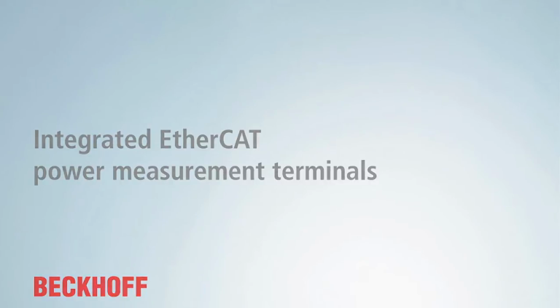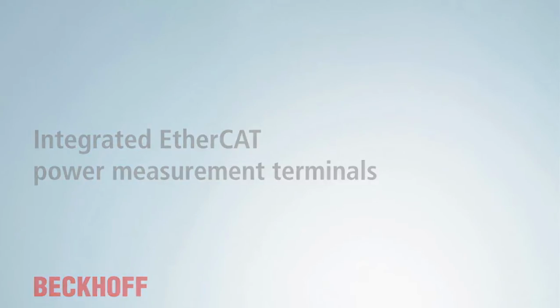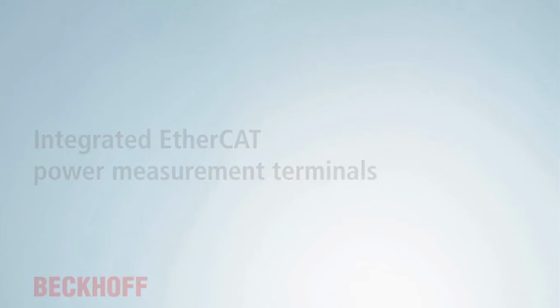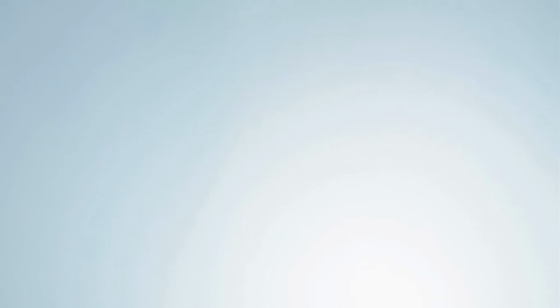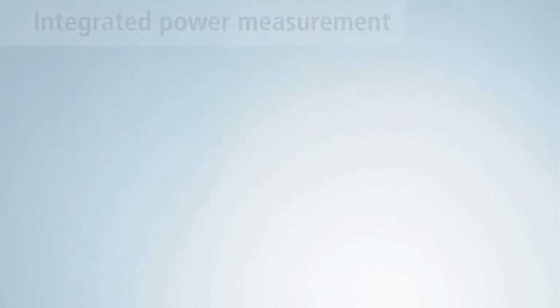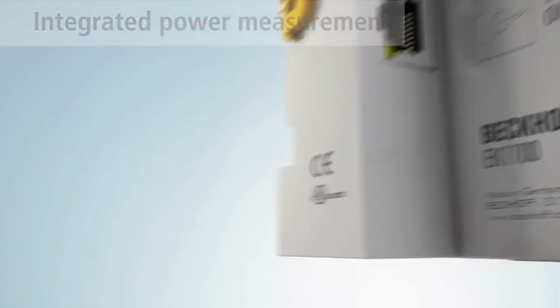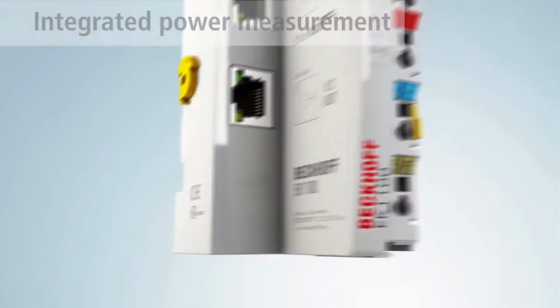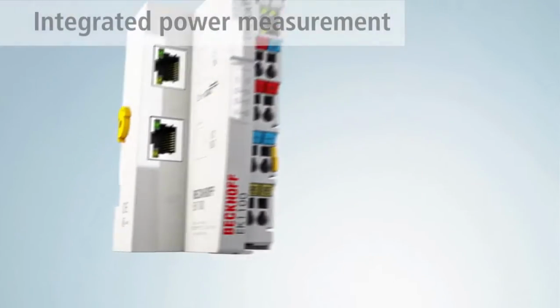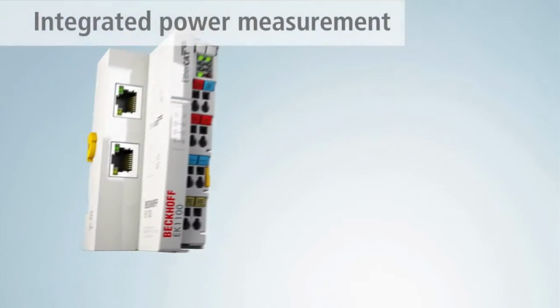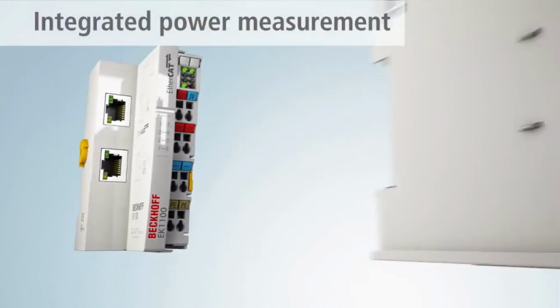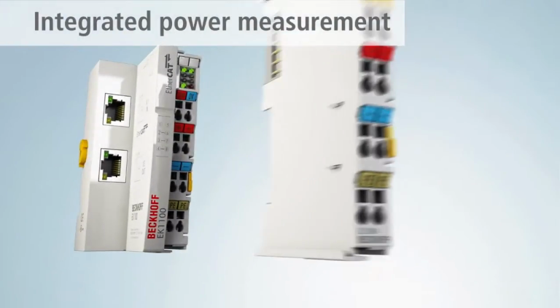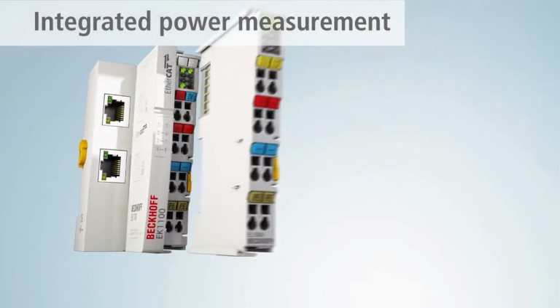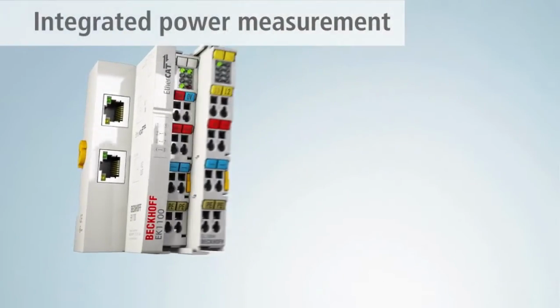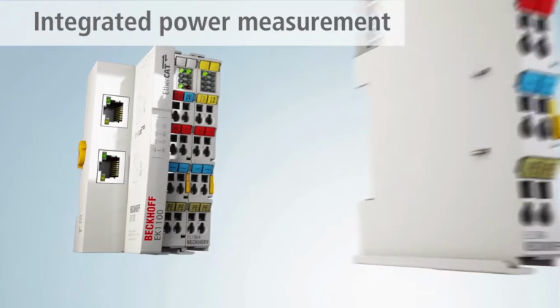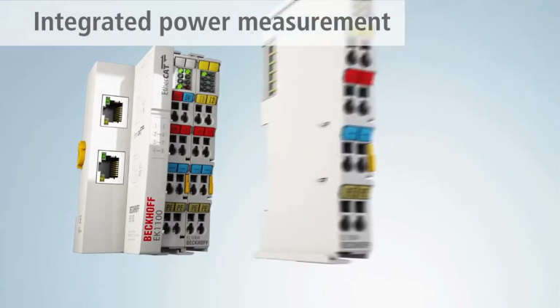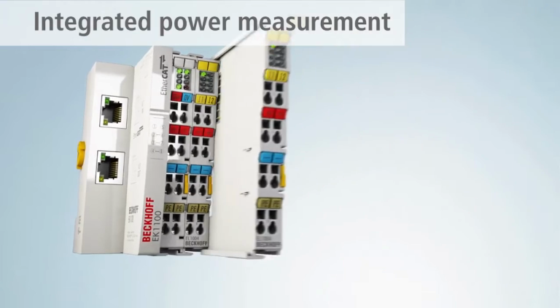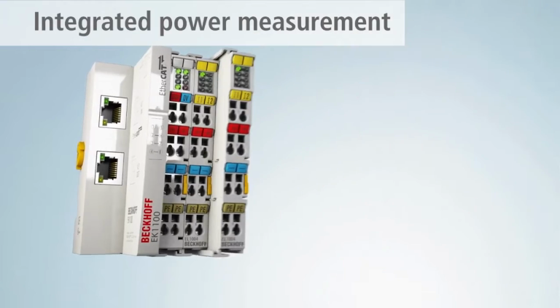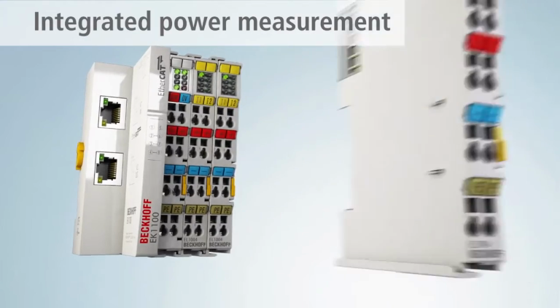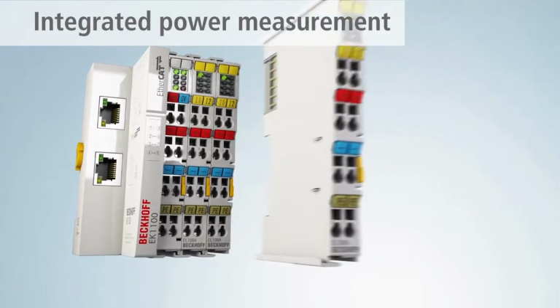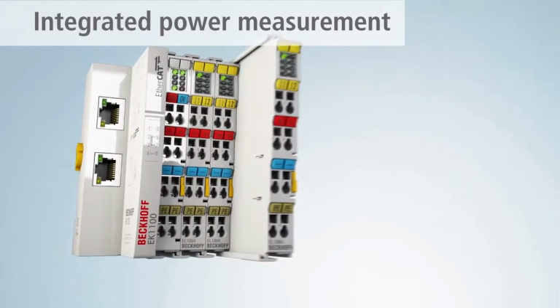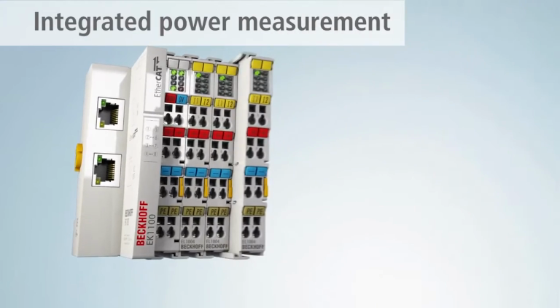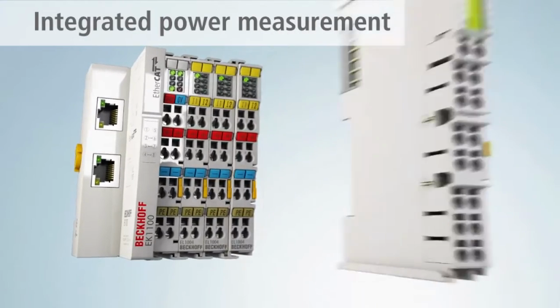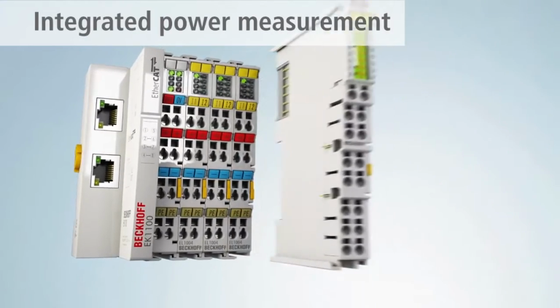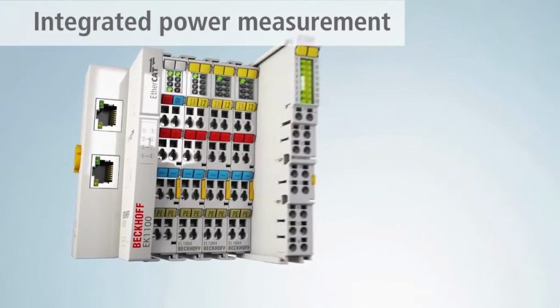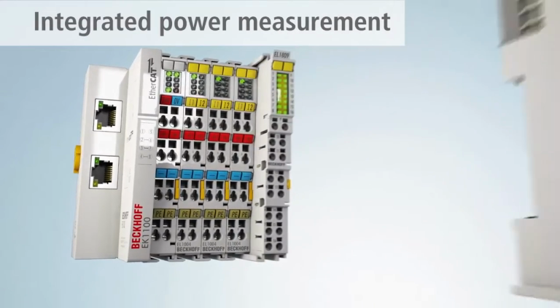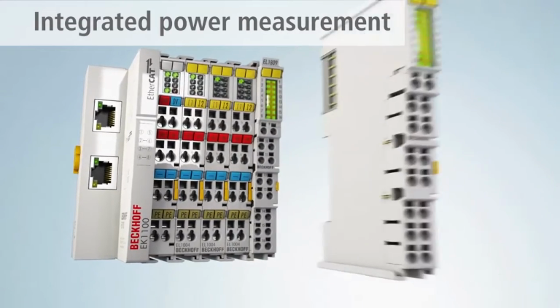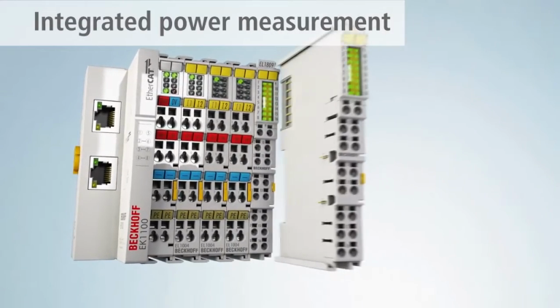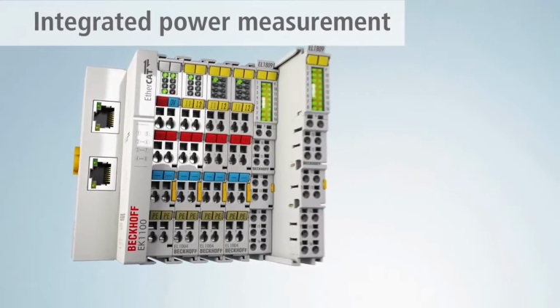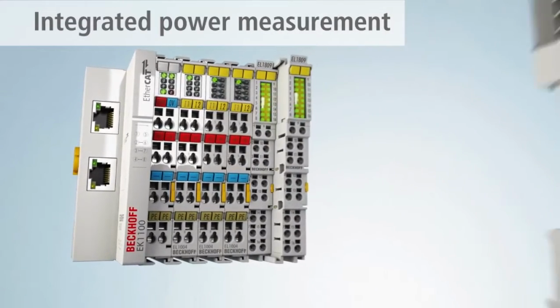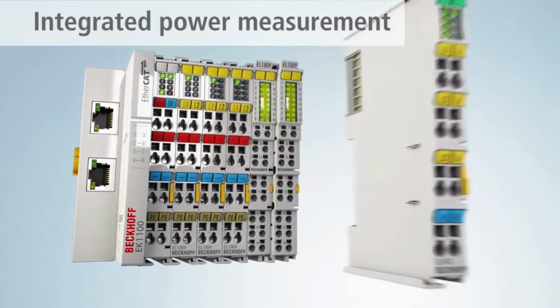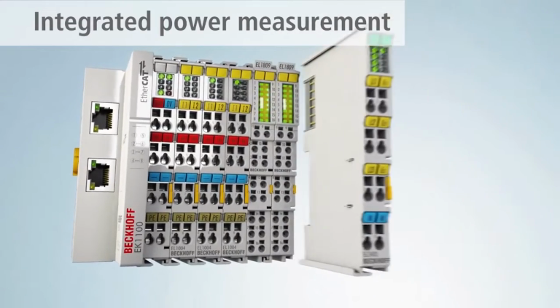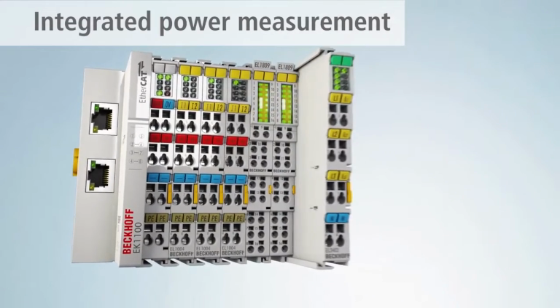In its range of EtherCAT terminals, Beckhoff offers integrated power measurement directly in the I/O system.